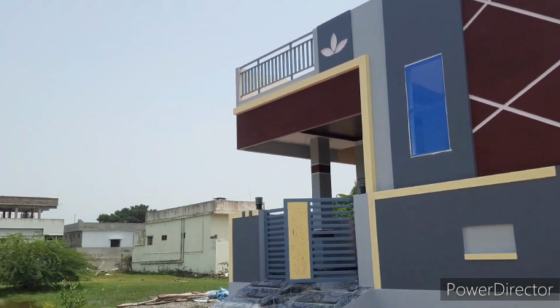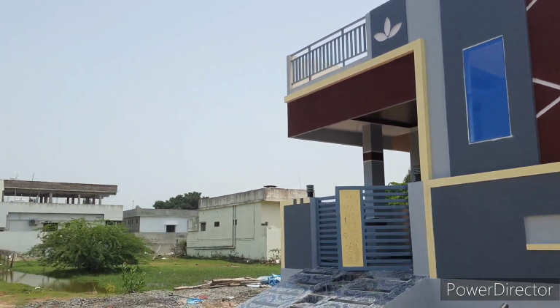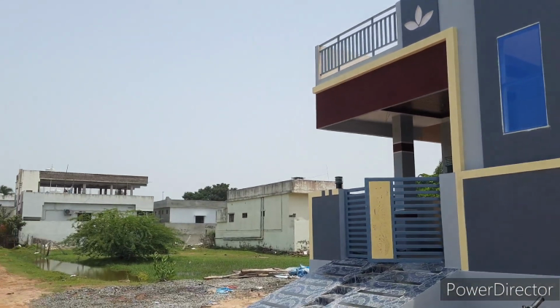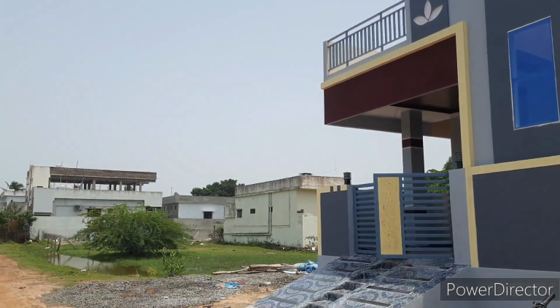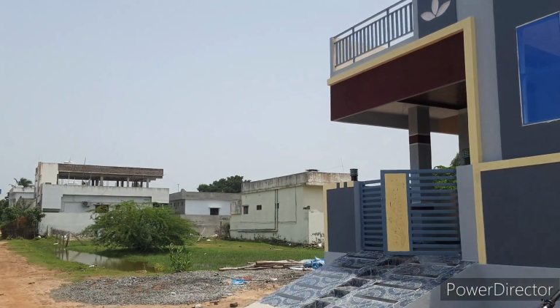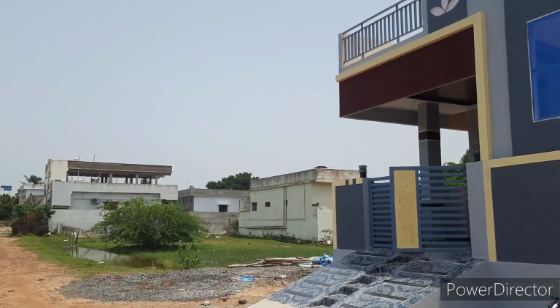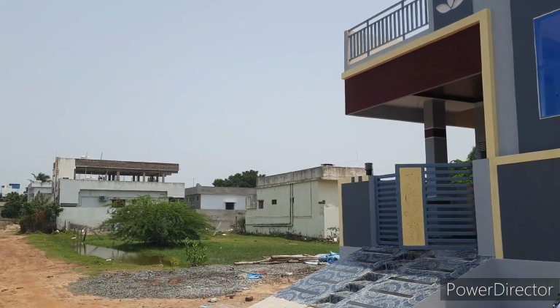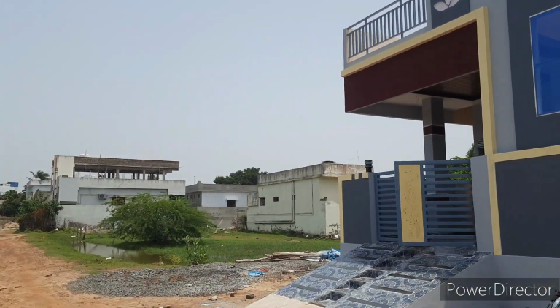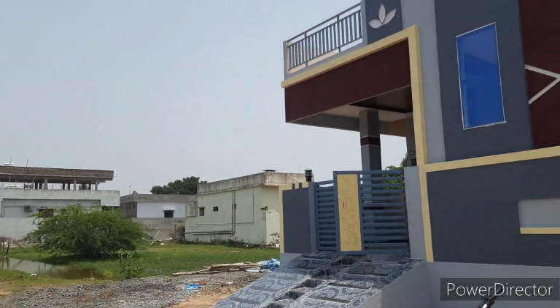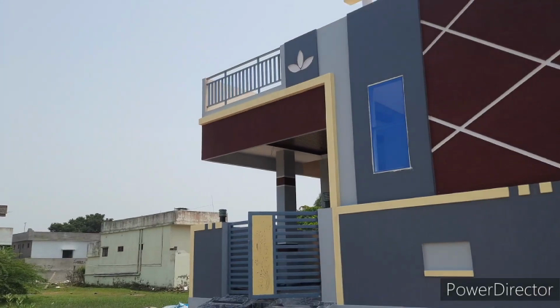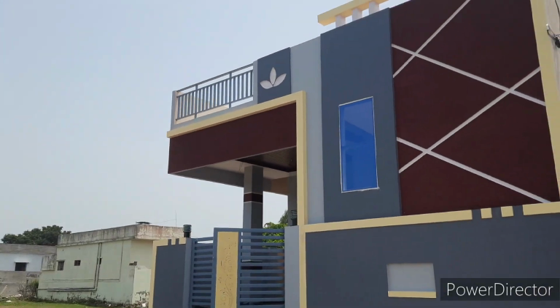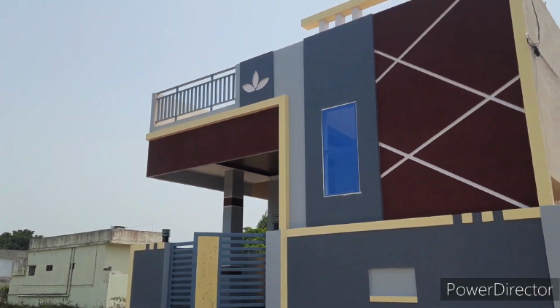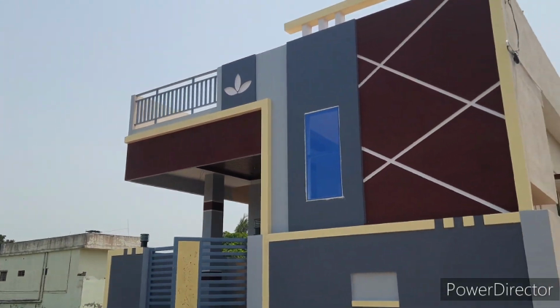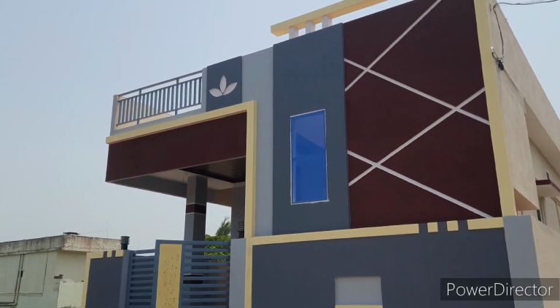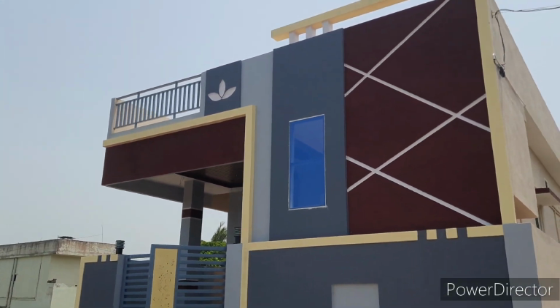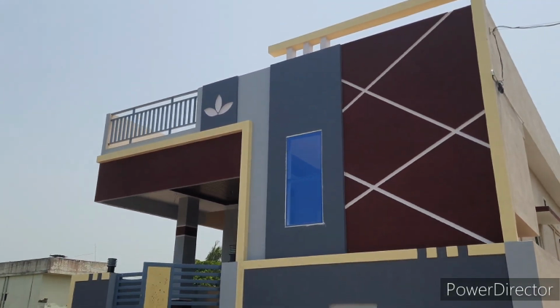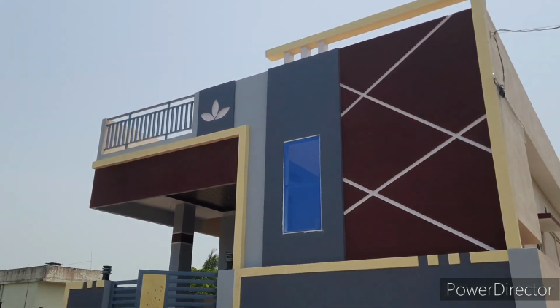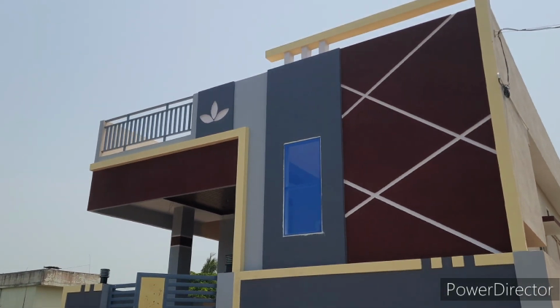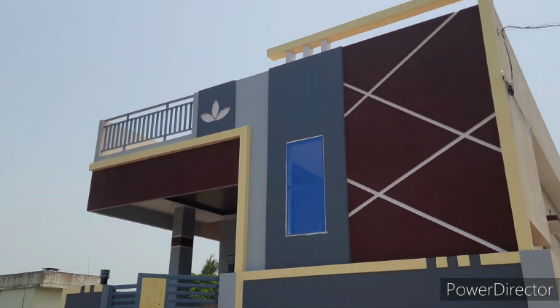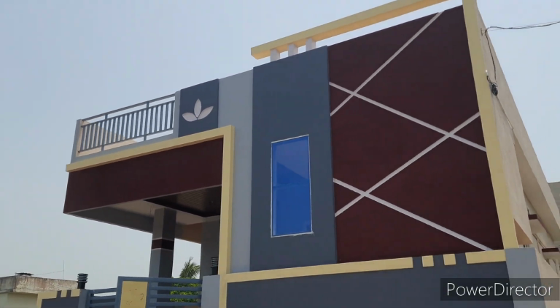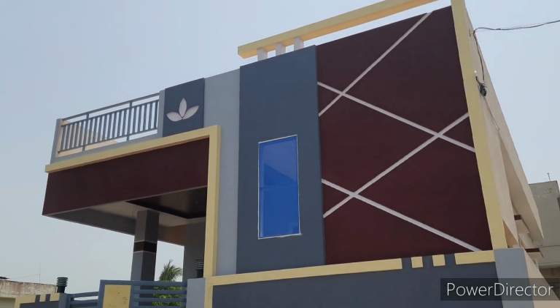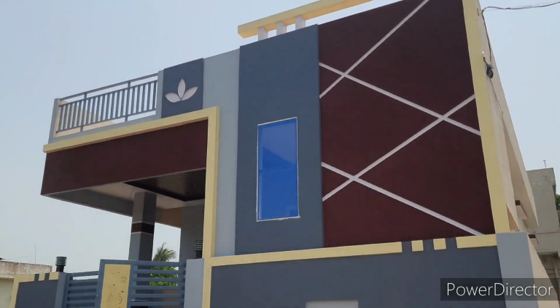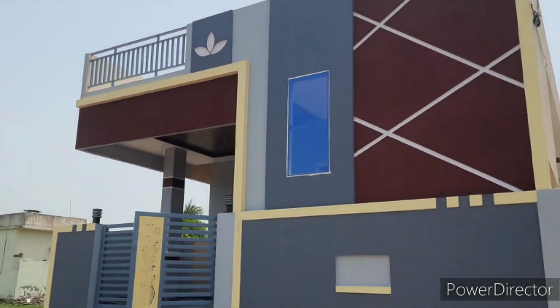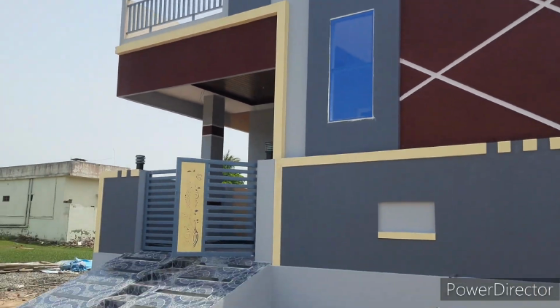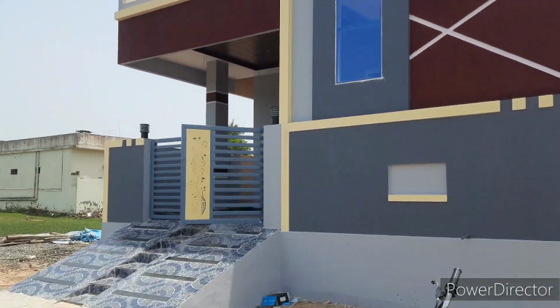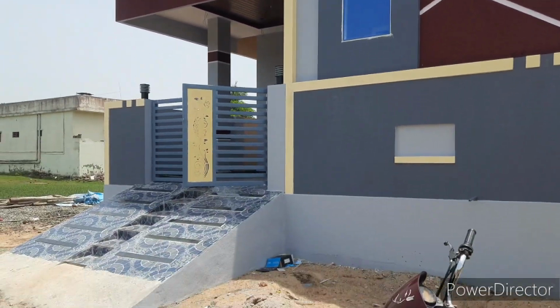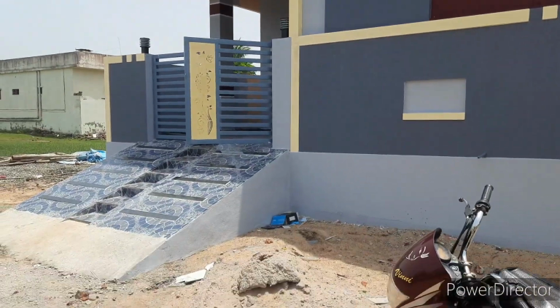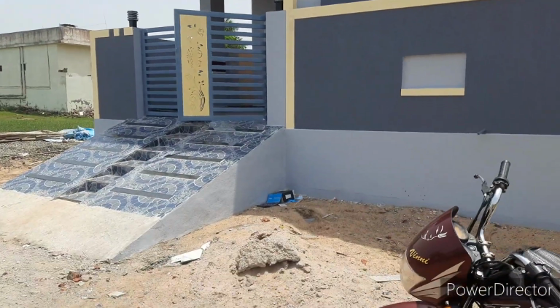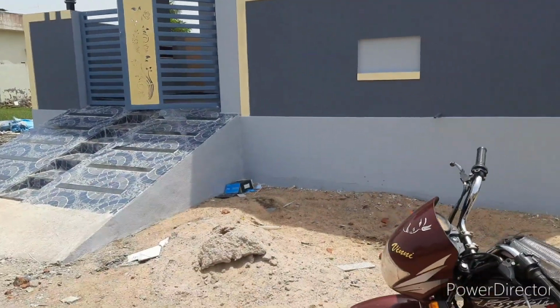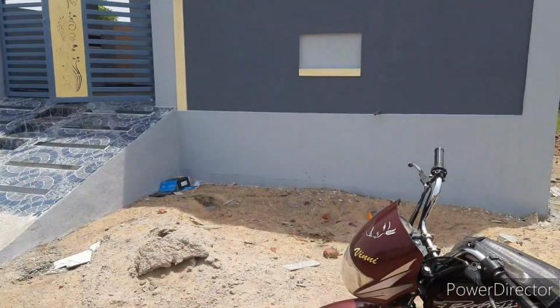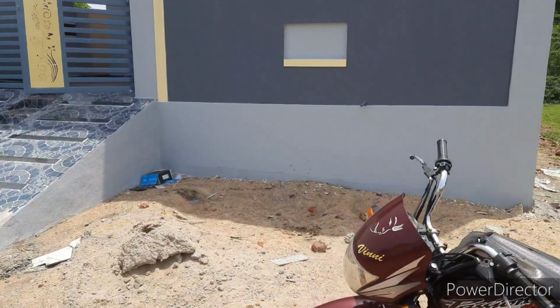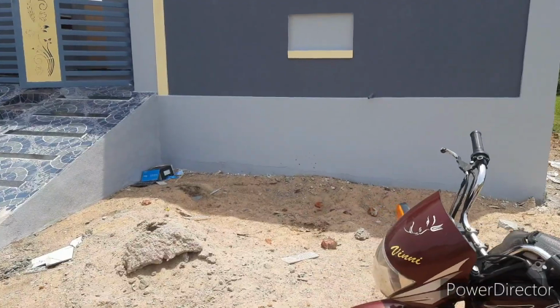This is a main road. There are many different places on the main road. I am going to show you a budget 2BHK house.